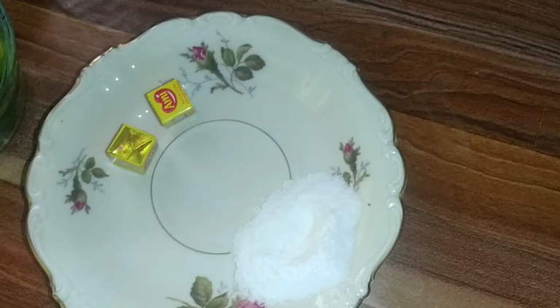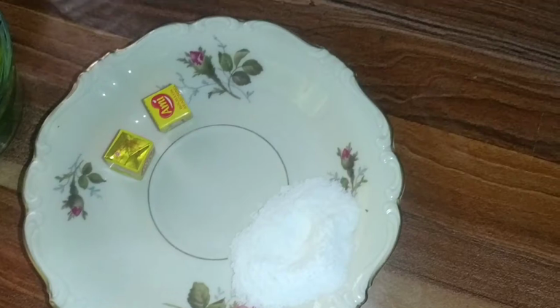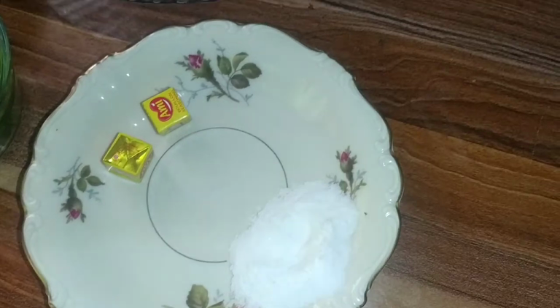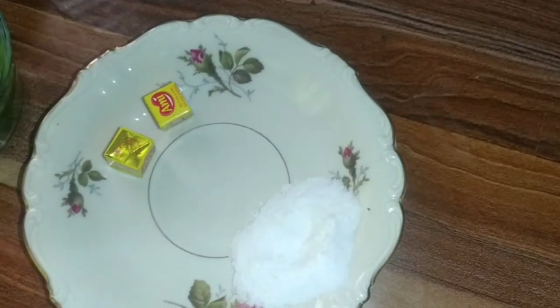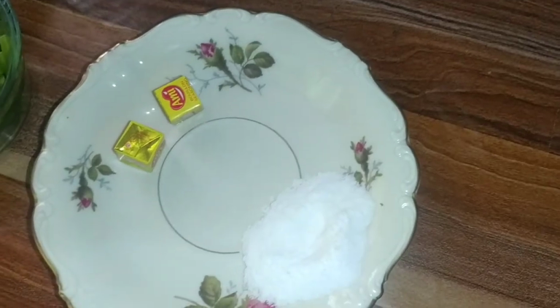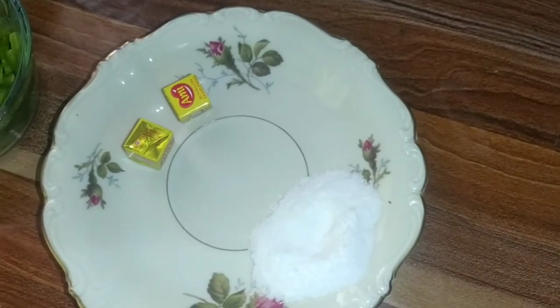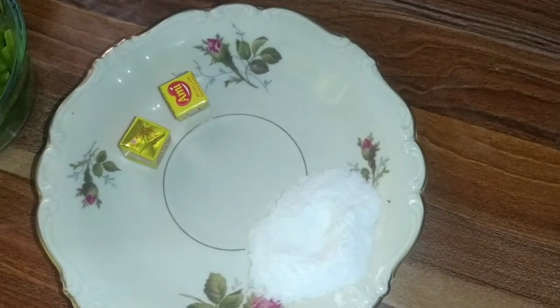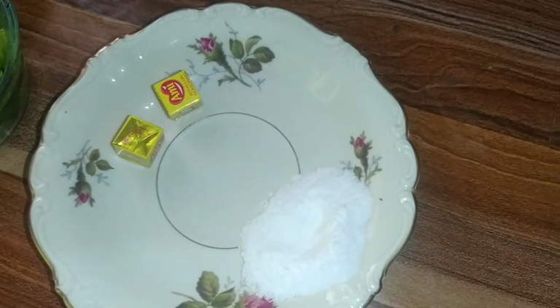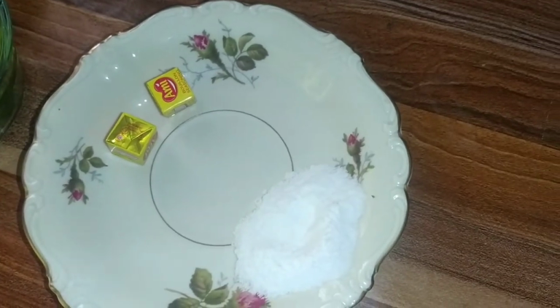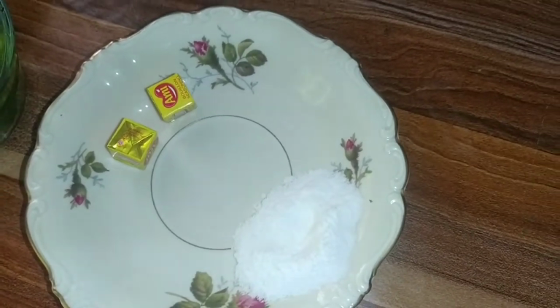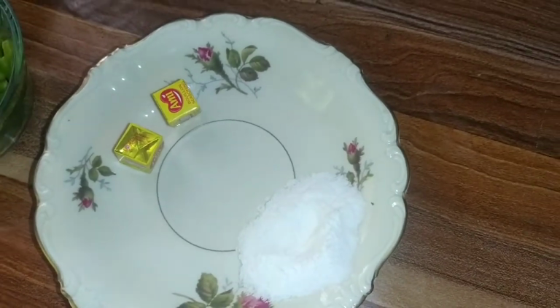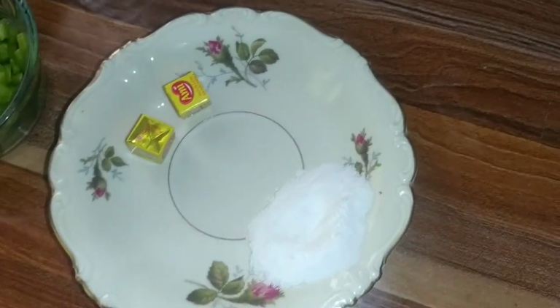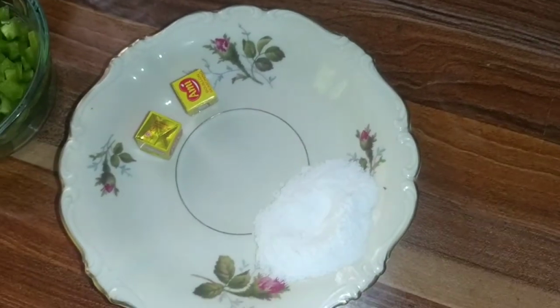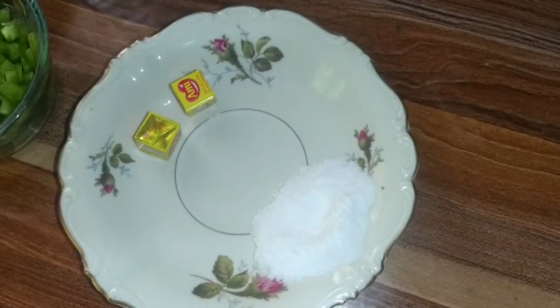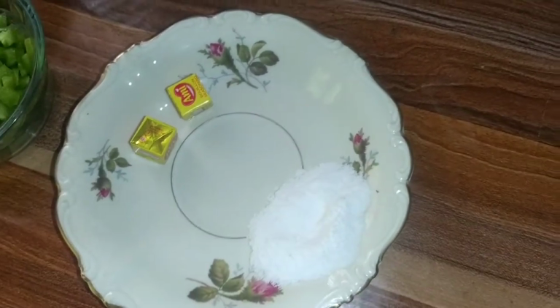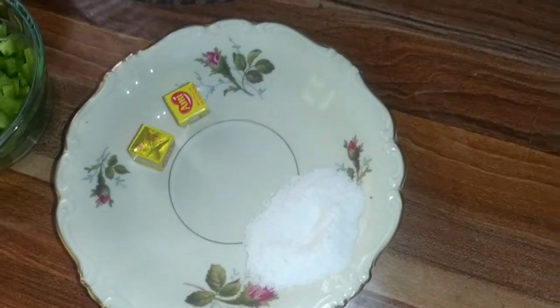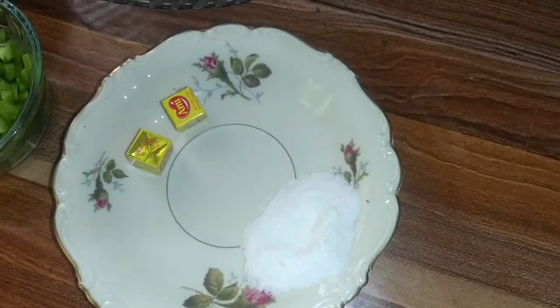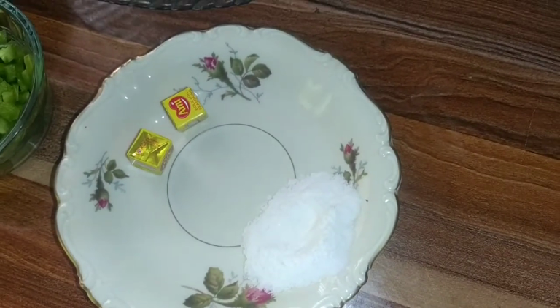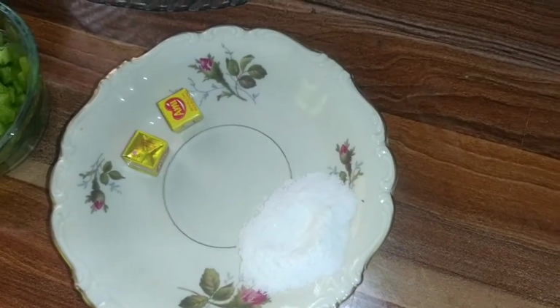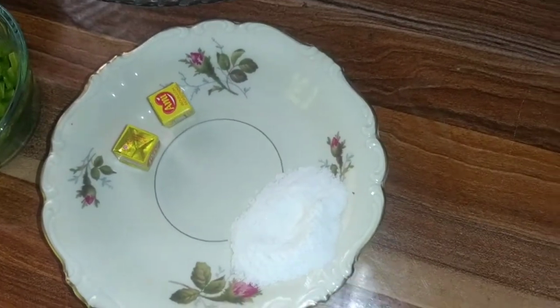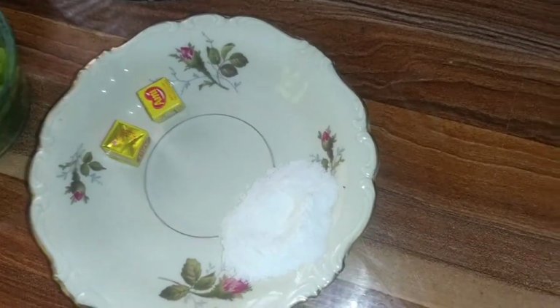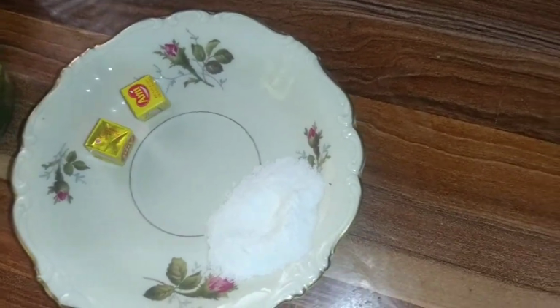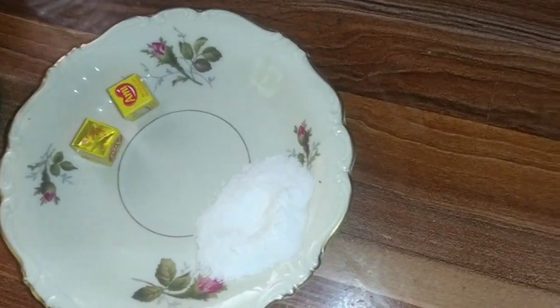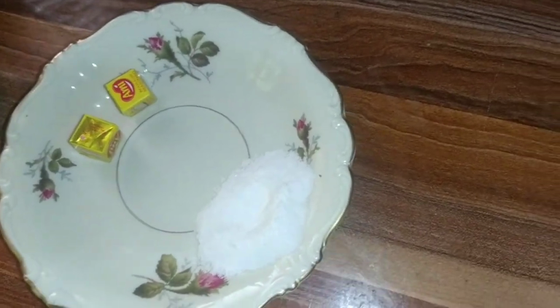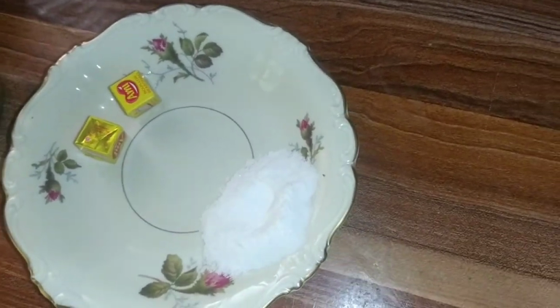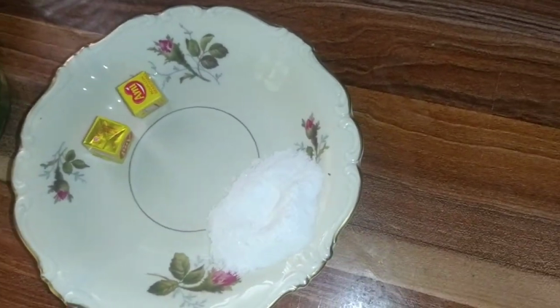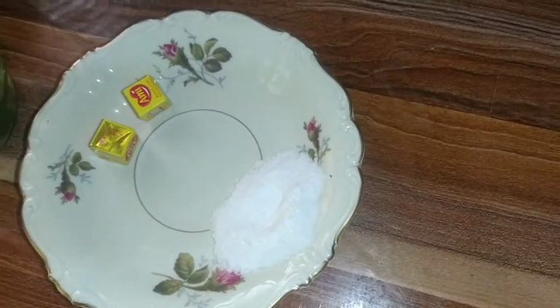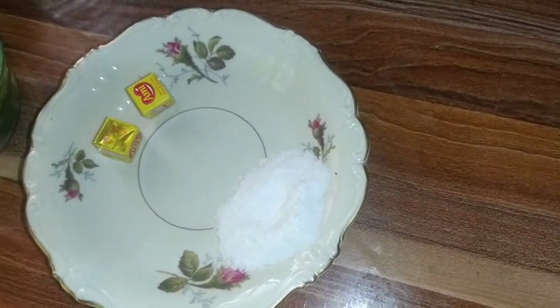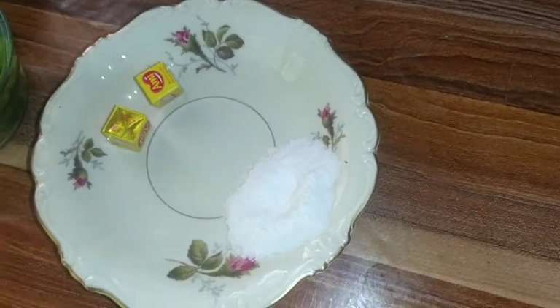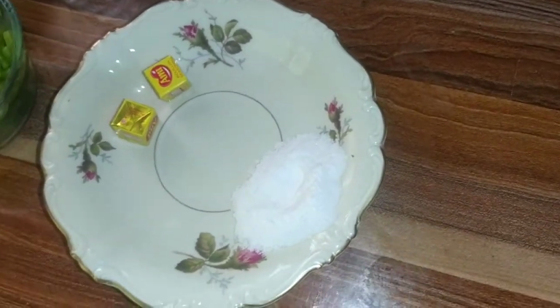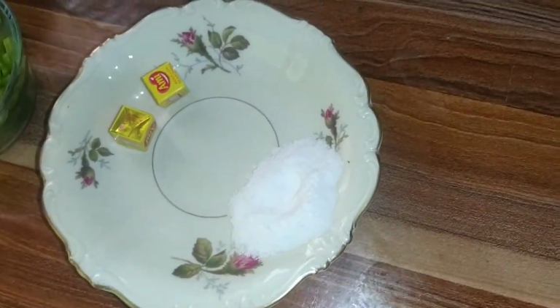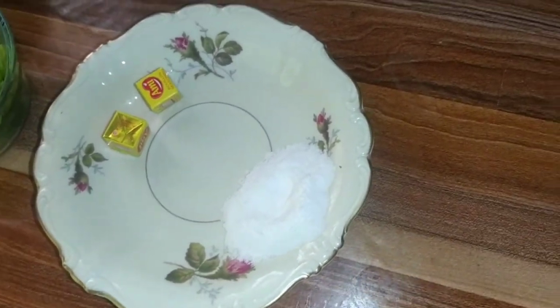Hello guys, welcome to my kitchen, Kim Love Kitchen. Today I want to prepare Easter turkey sauce and here are my ingredients.